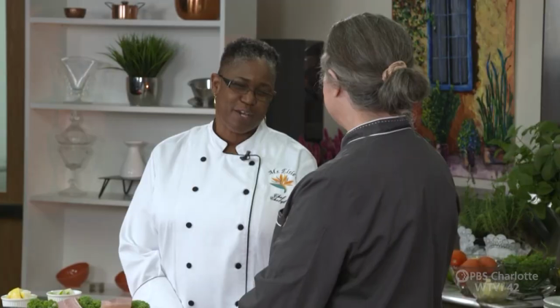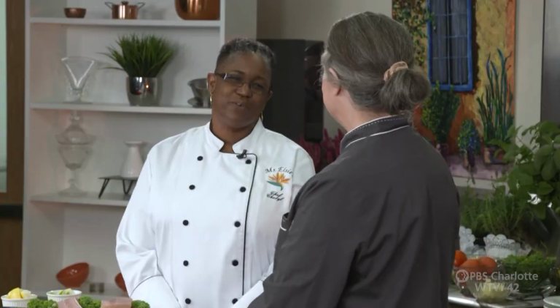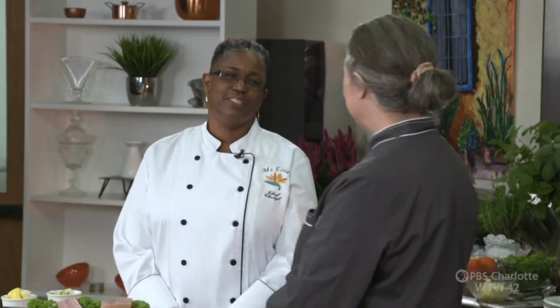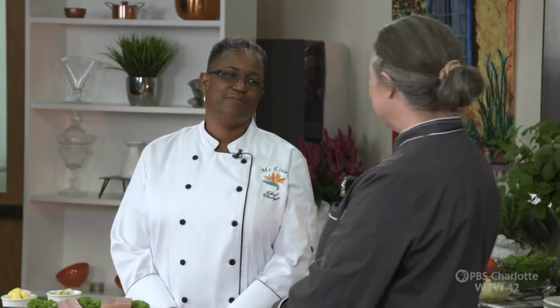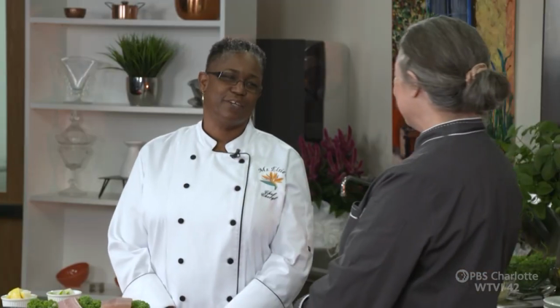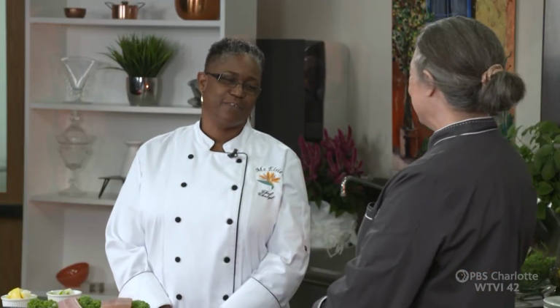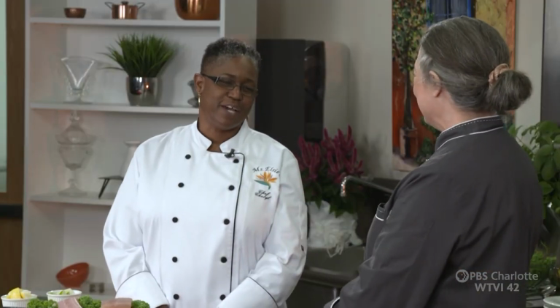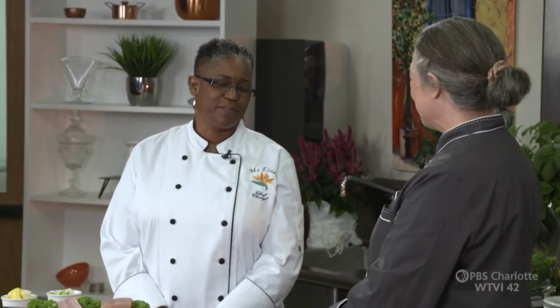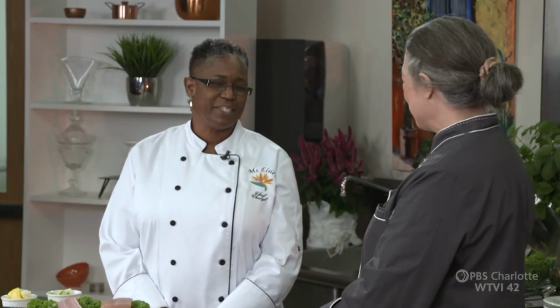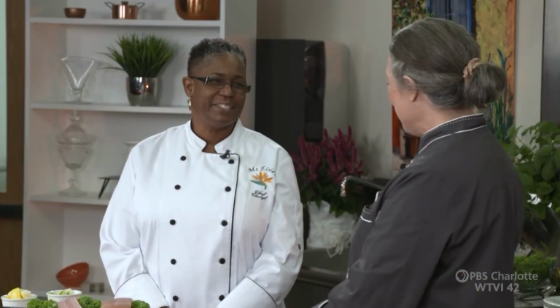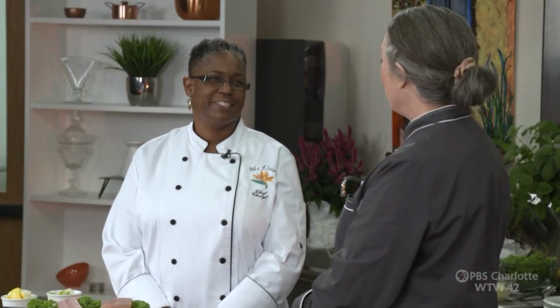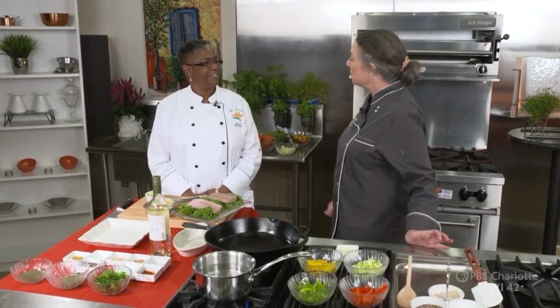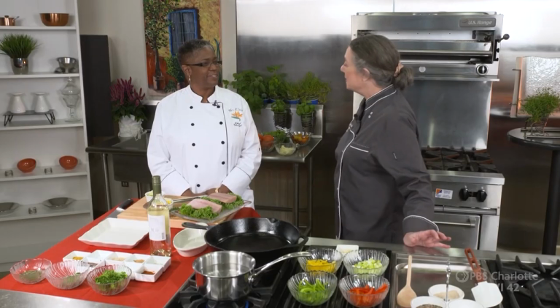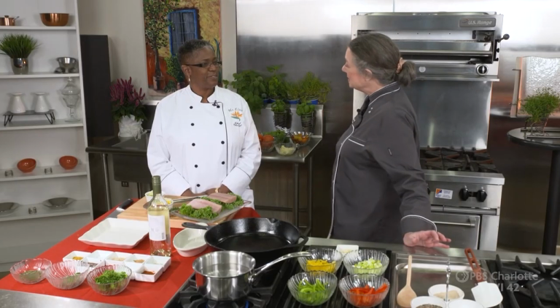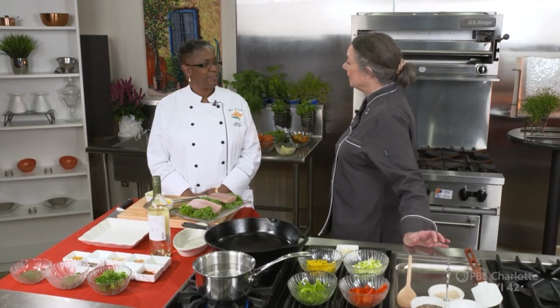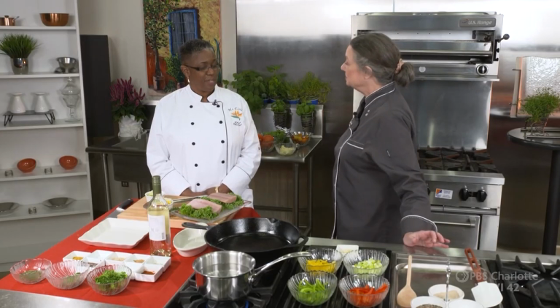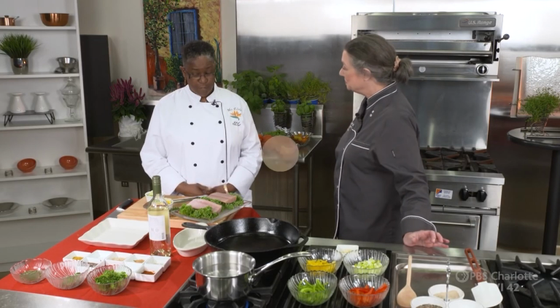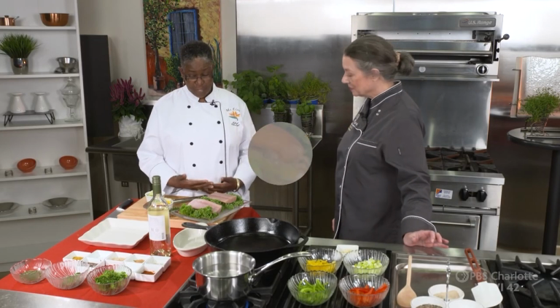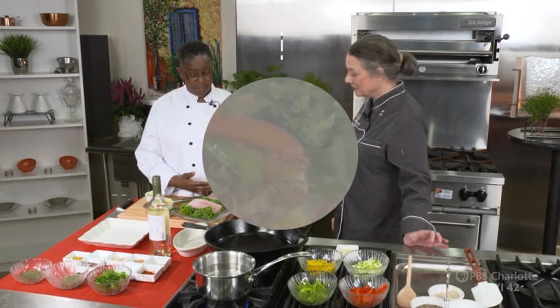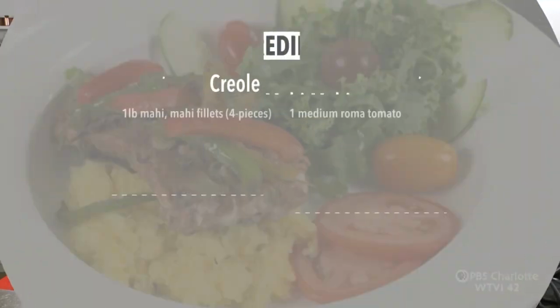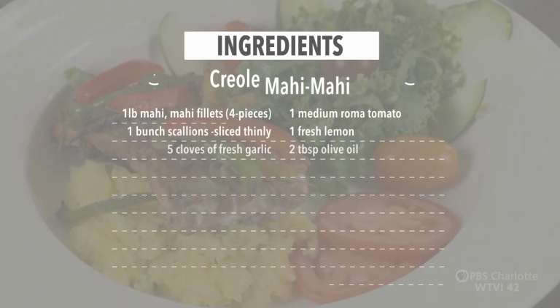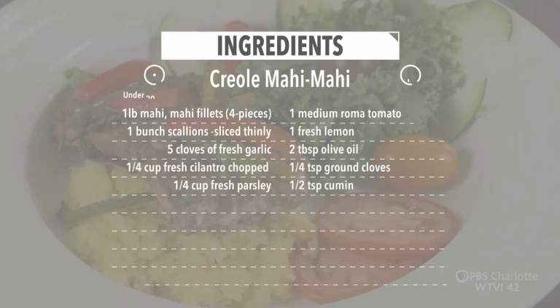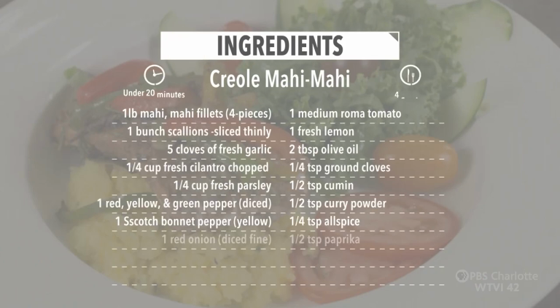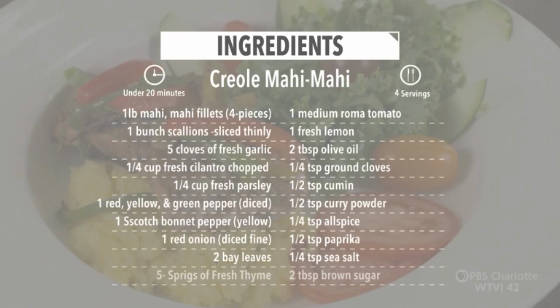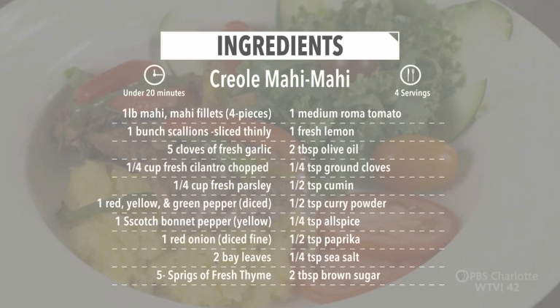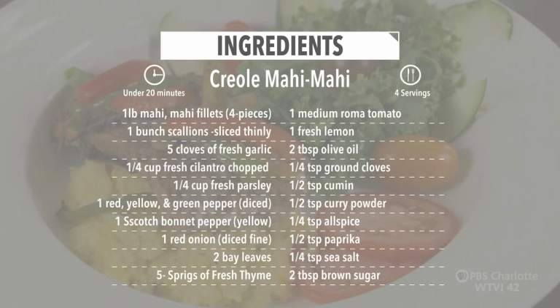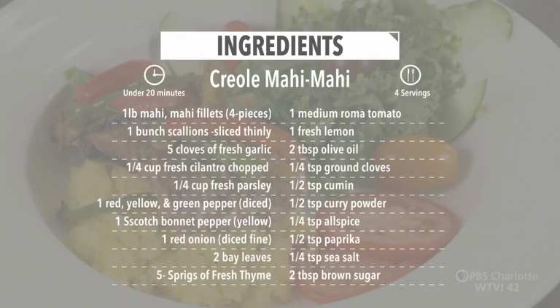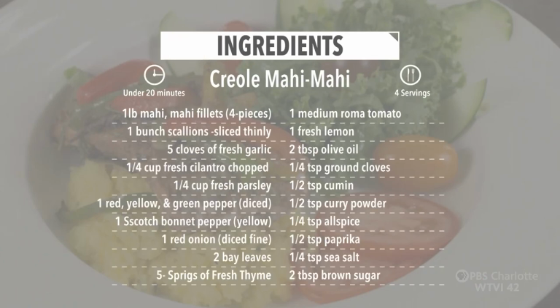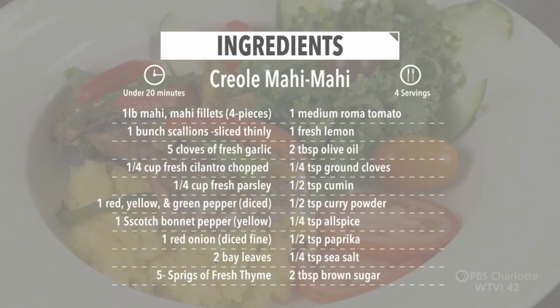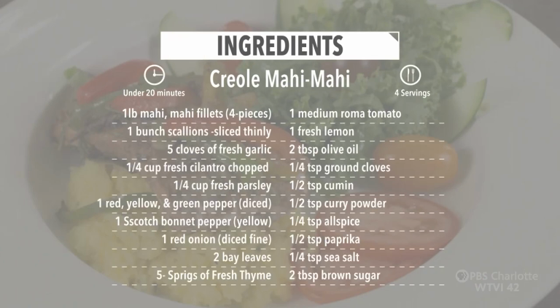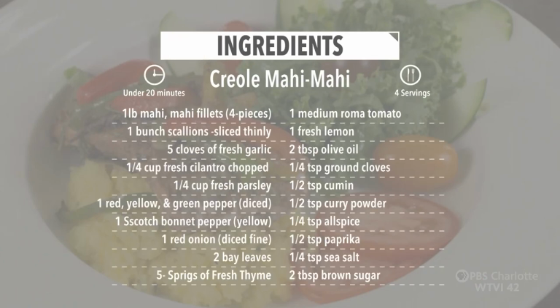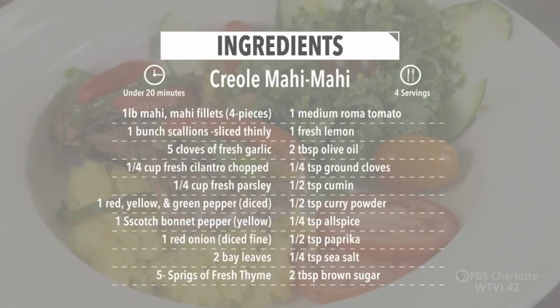Hi, I'm well, Chef. Thank you for having me. What are we going to make today? I'm going to make you a Creole Mahi-Mahi.